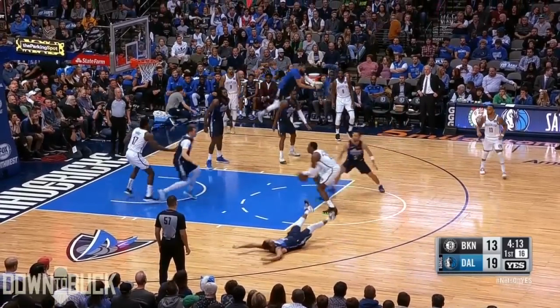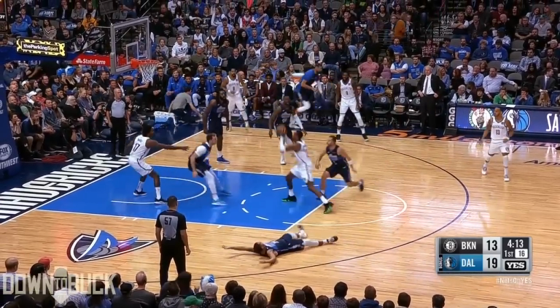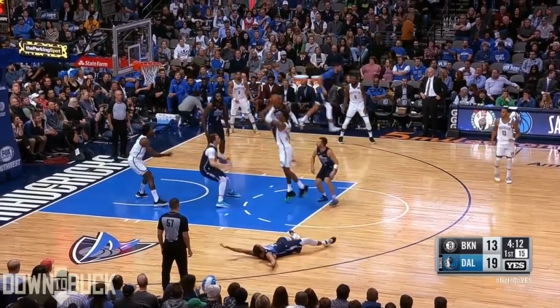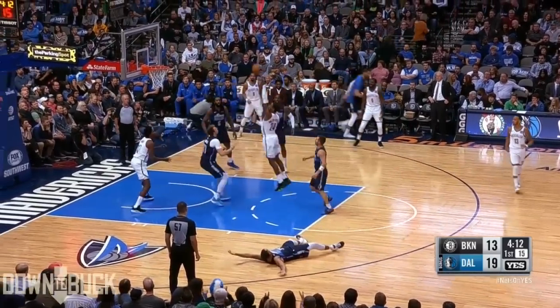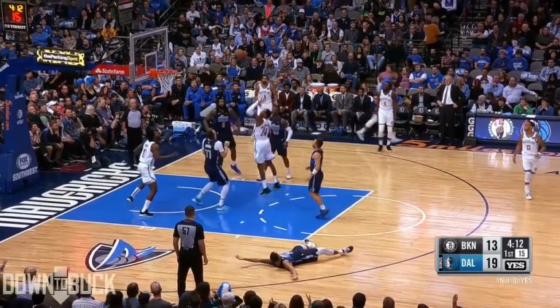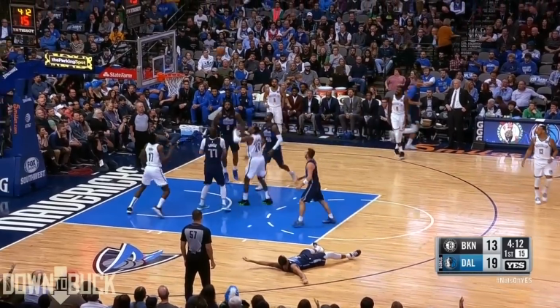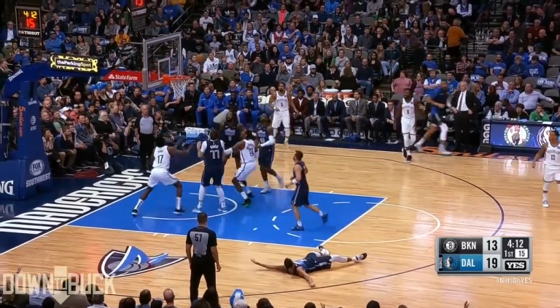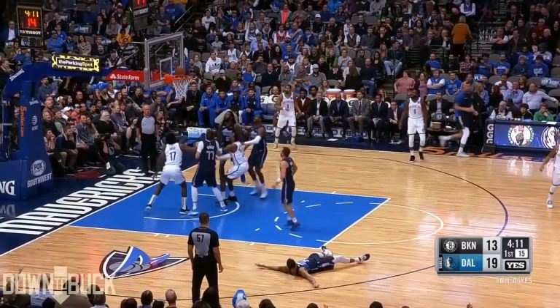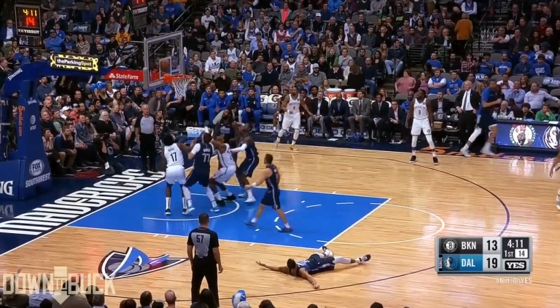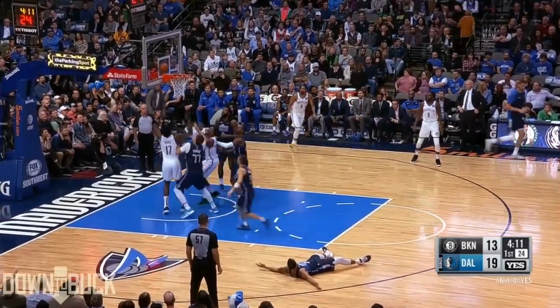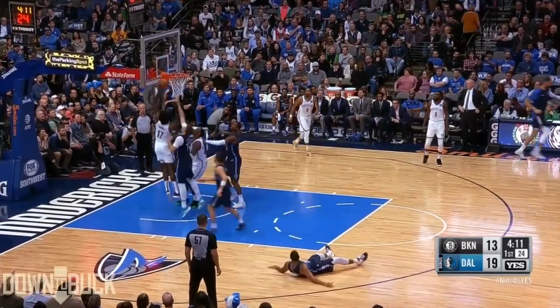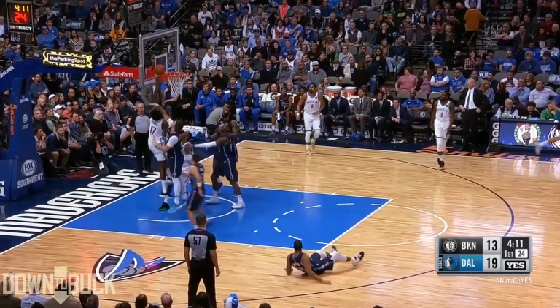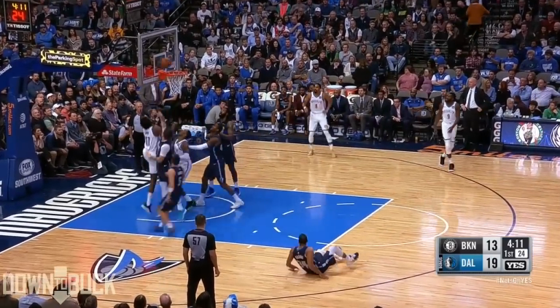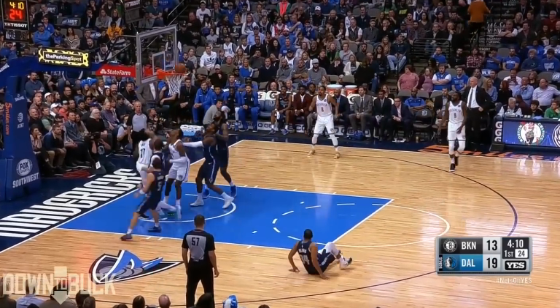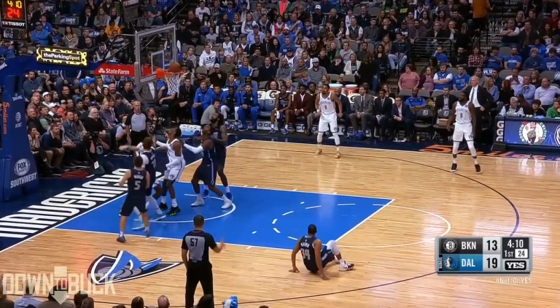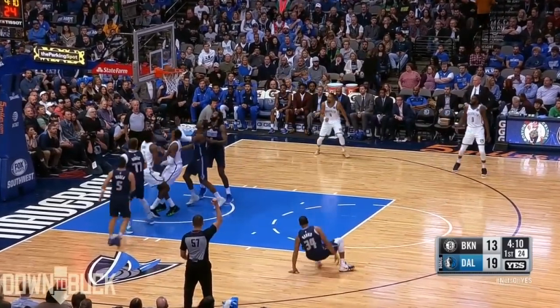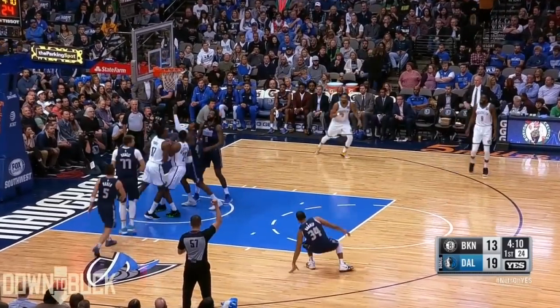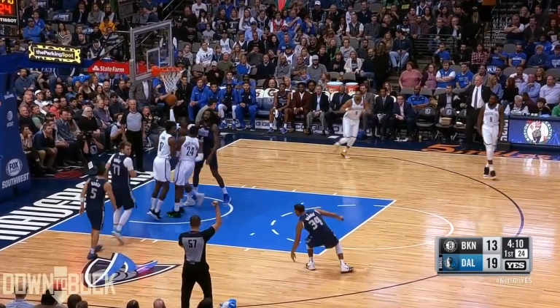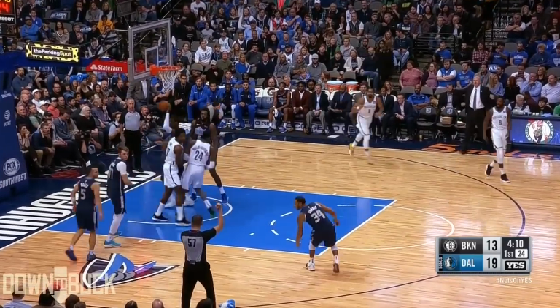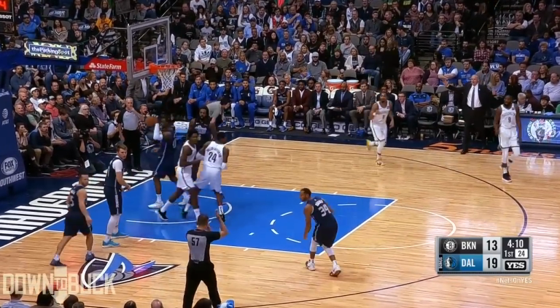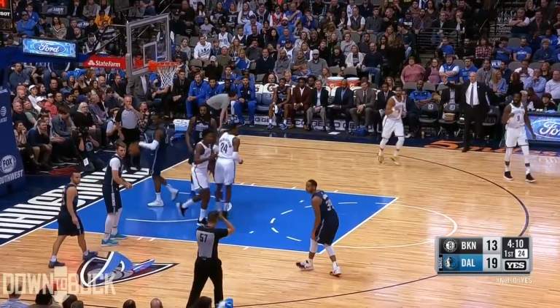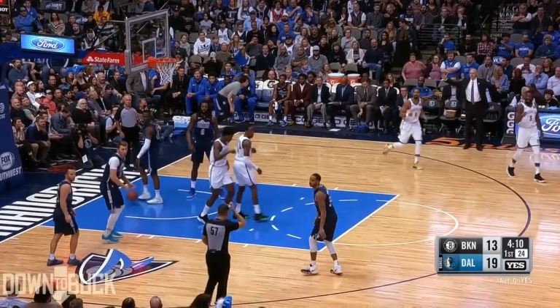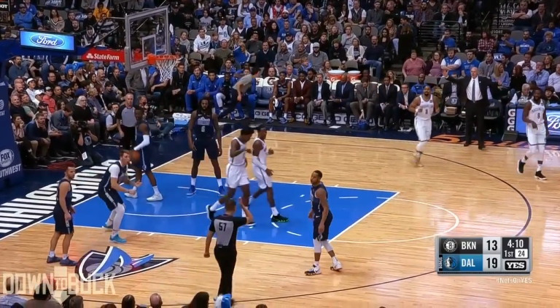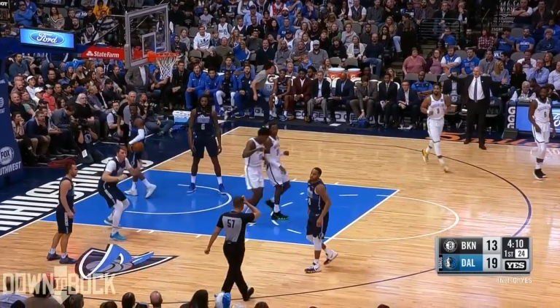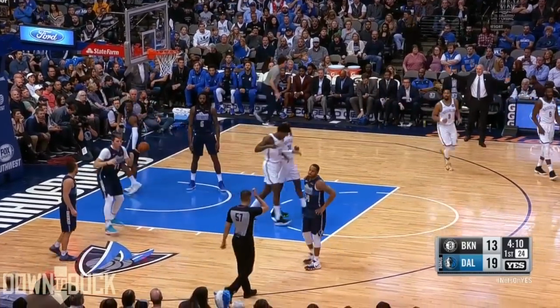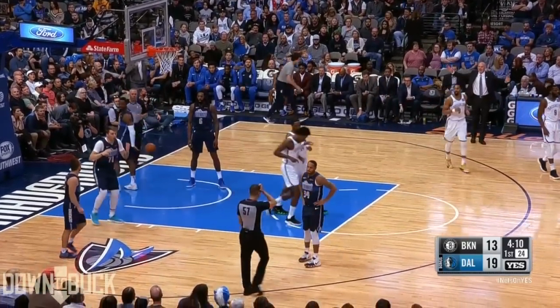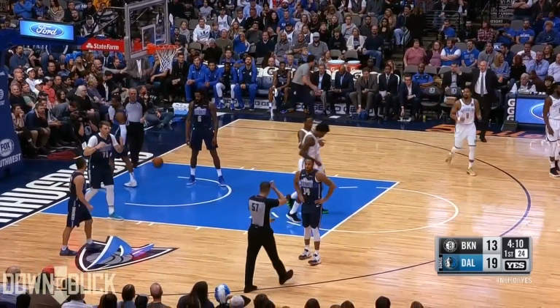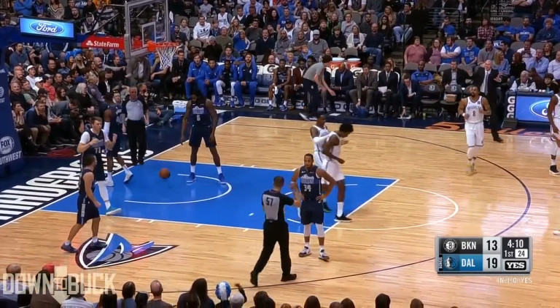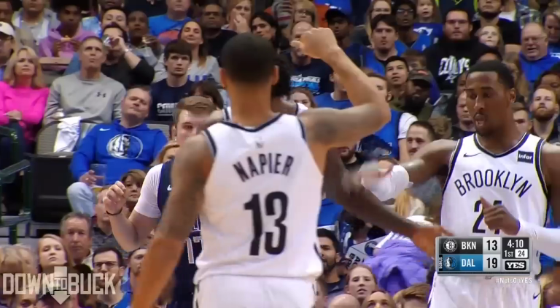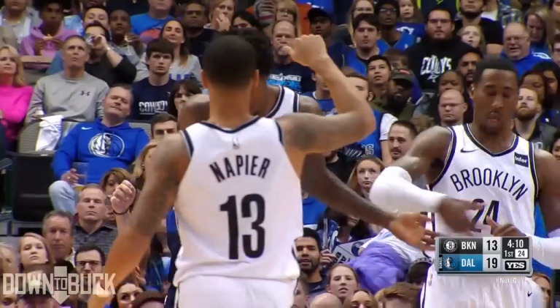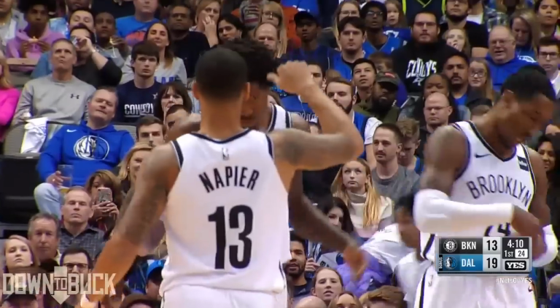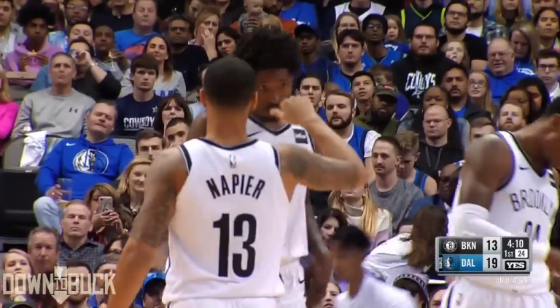Contact, no call. Hollis Jefferson leans in. Tip-in goes! Ed Davis and the foul!